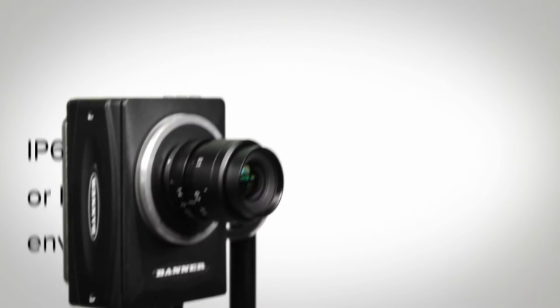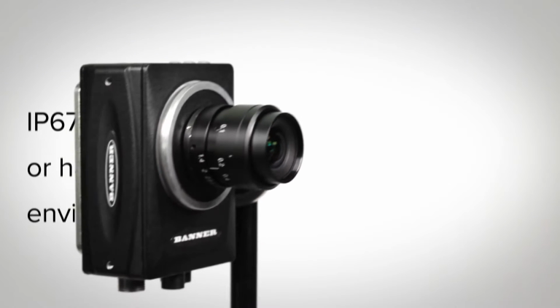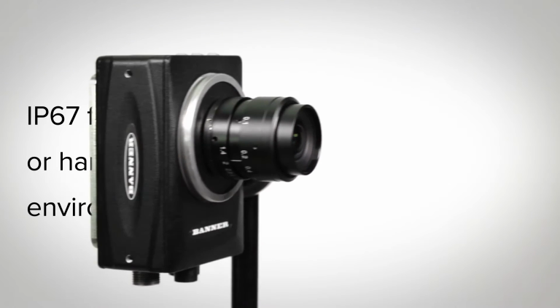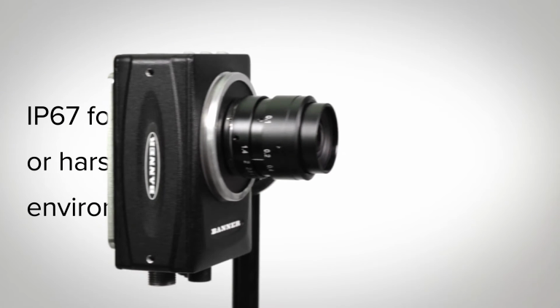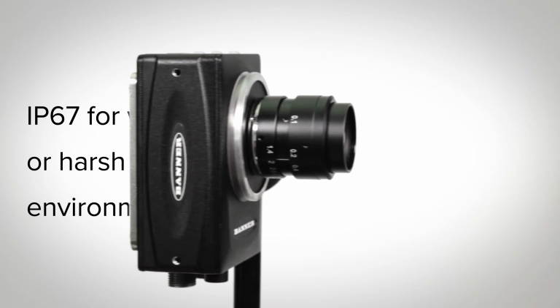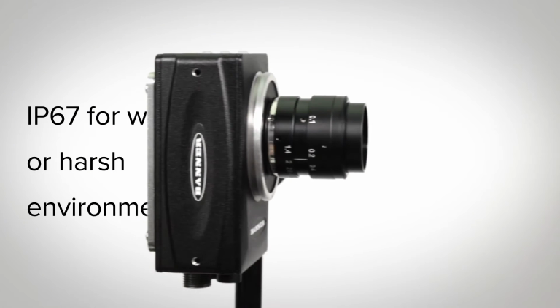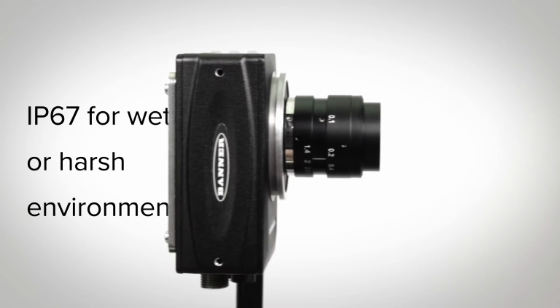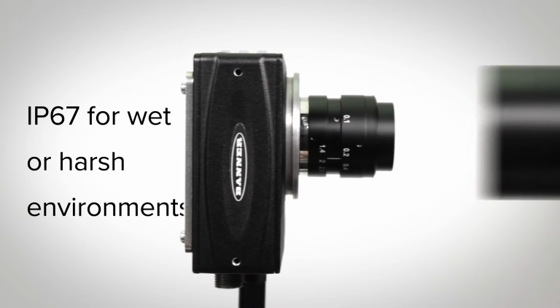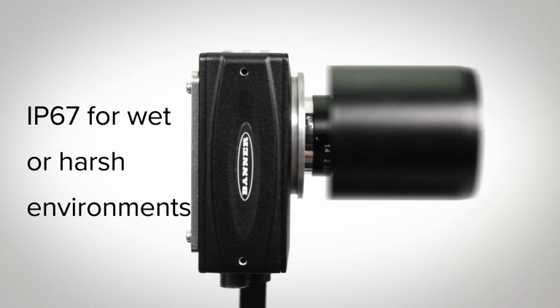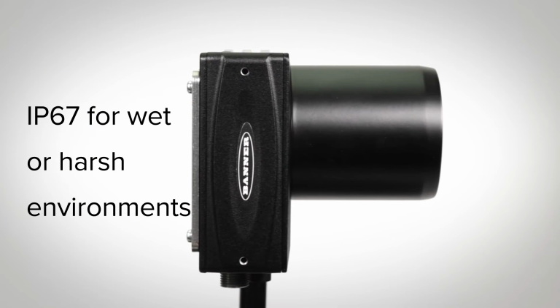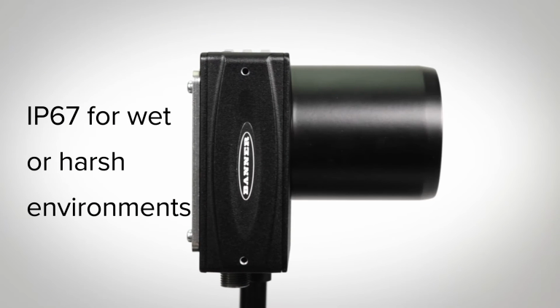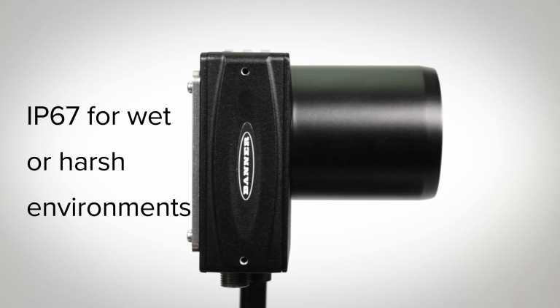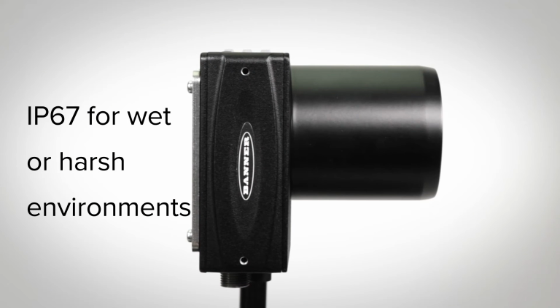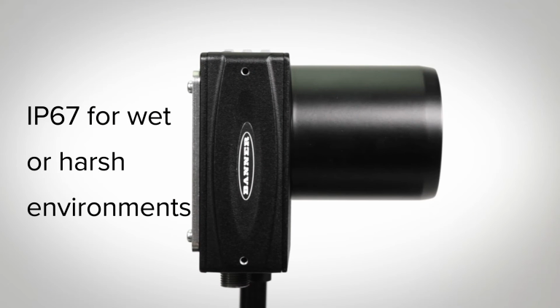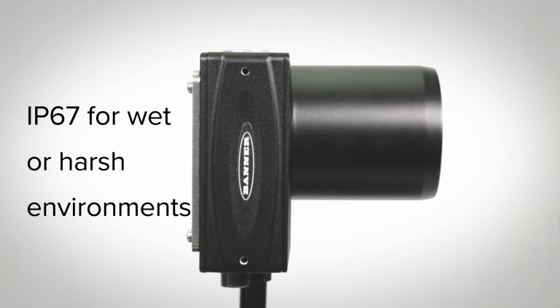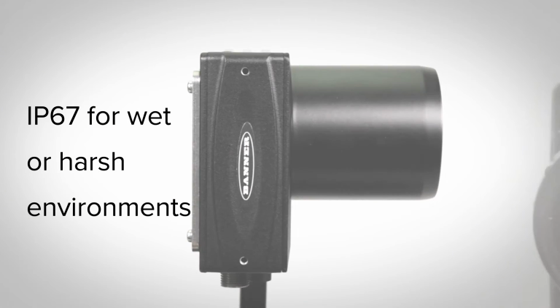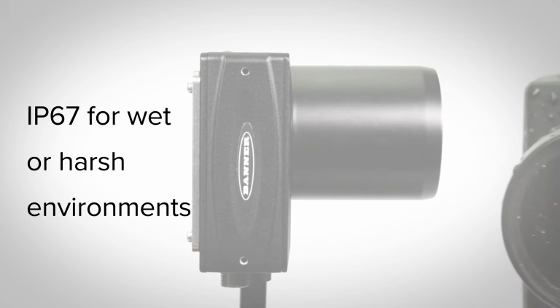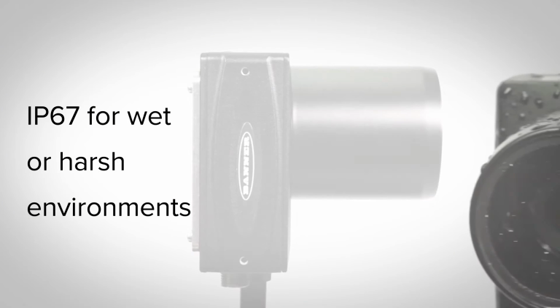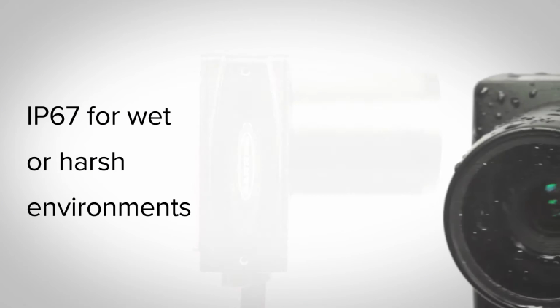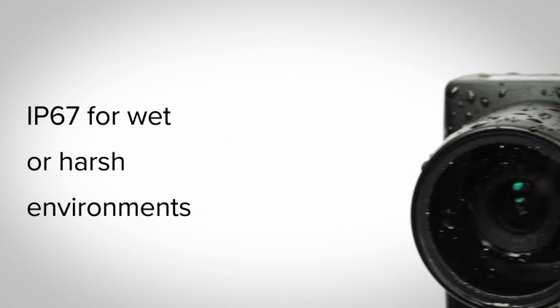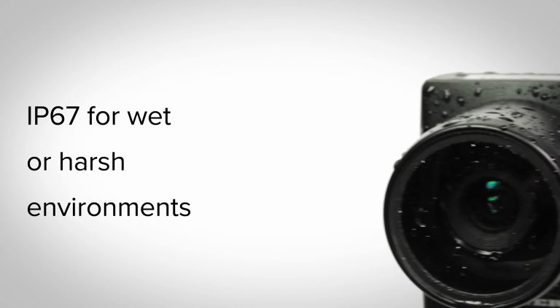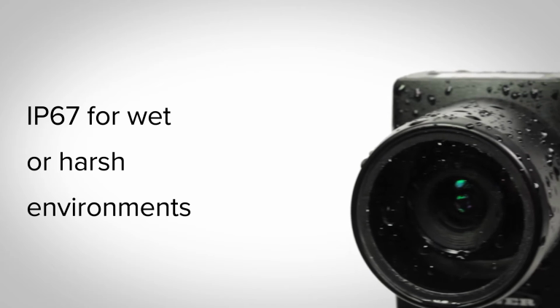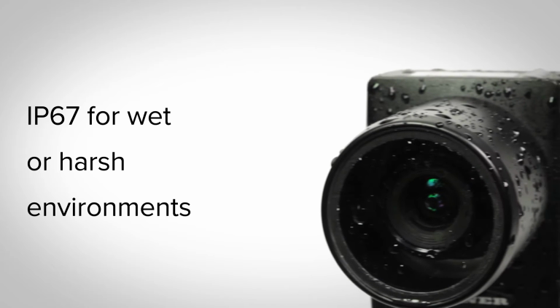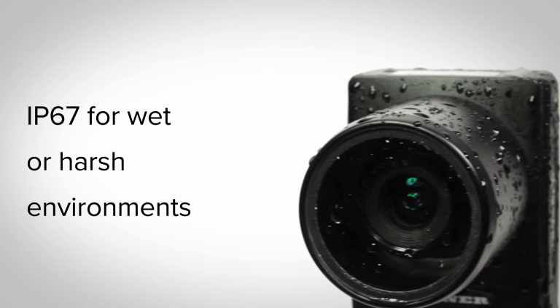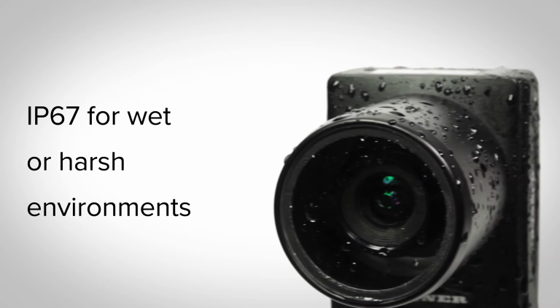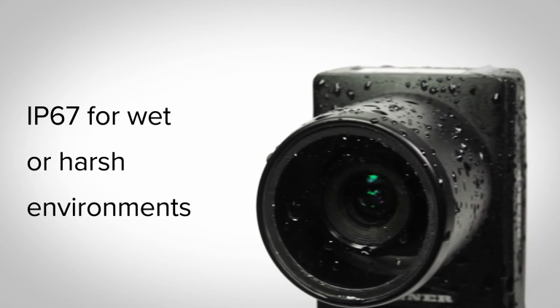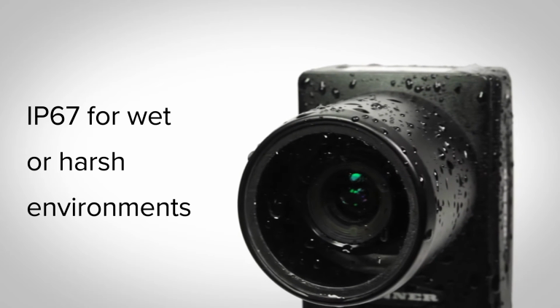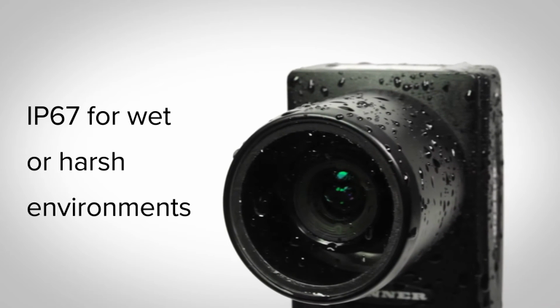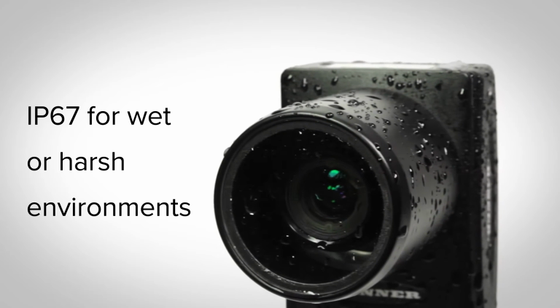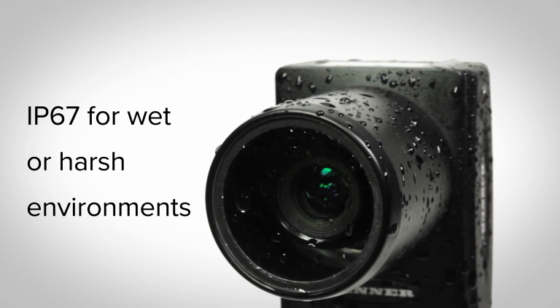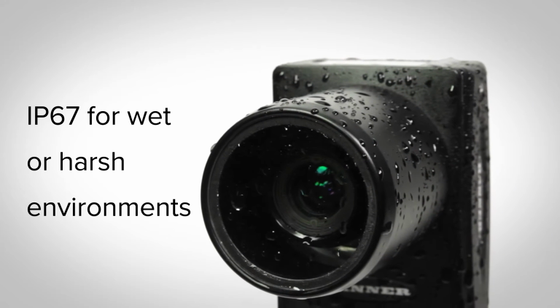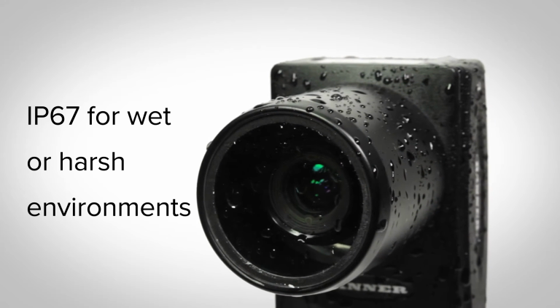When paired with the optional lens cover, the VE is rated IP67 for protection in wet or harsh environments.